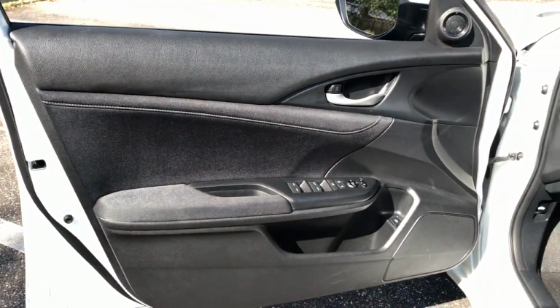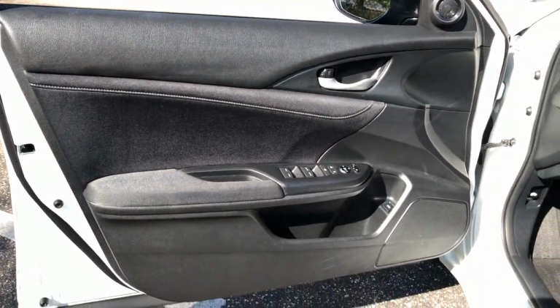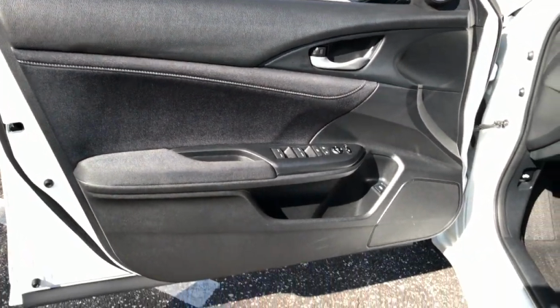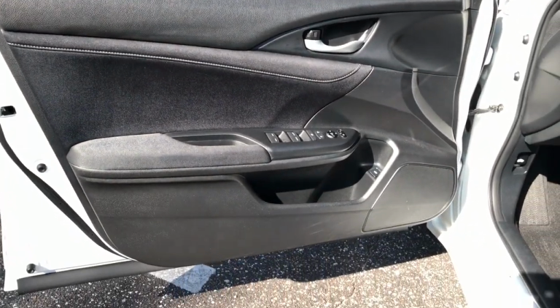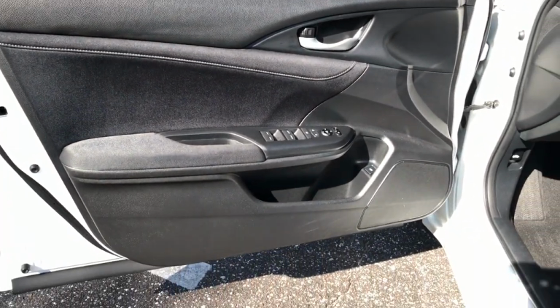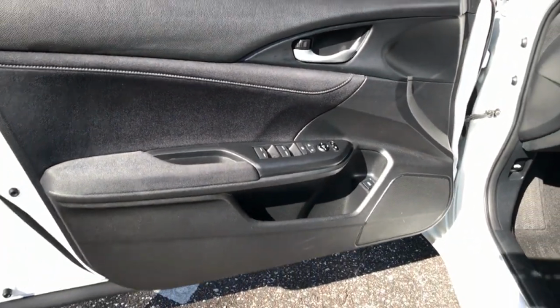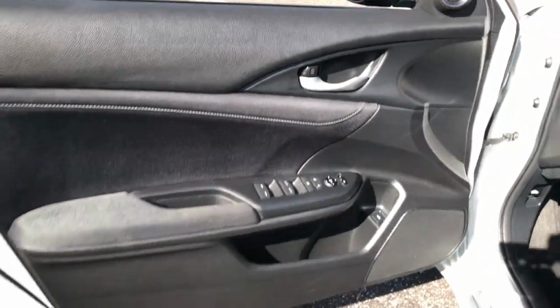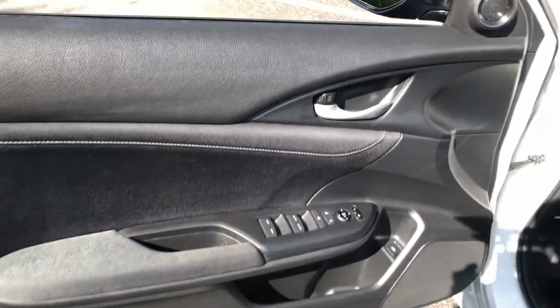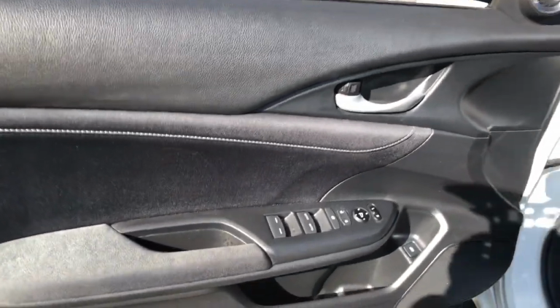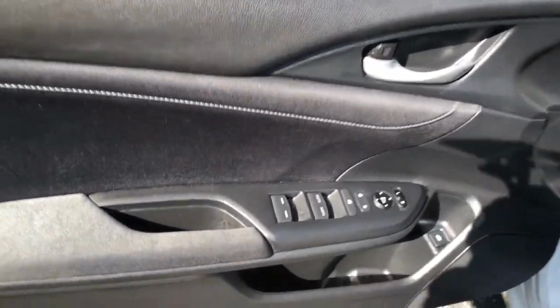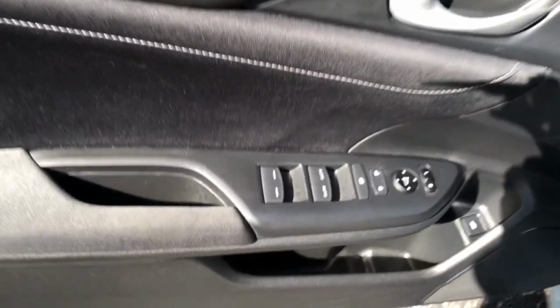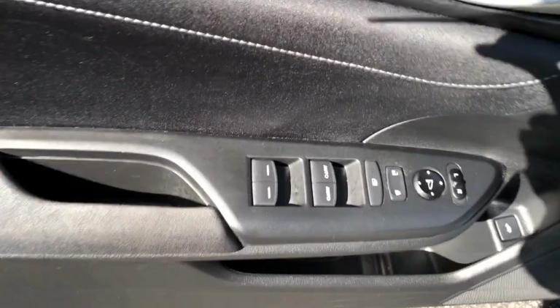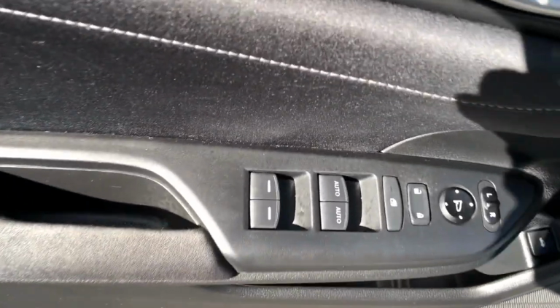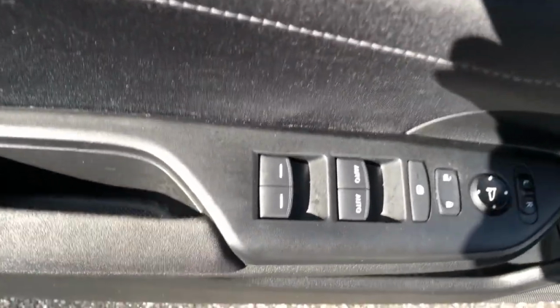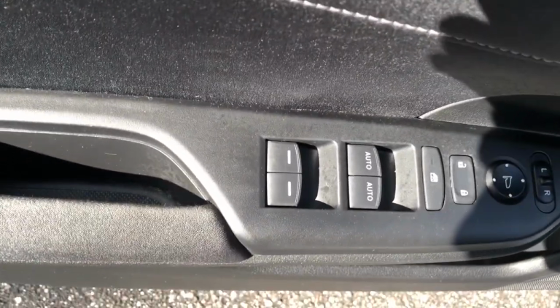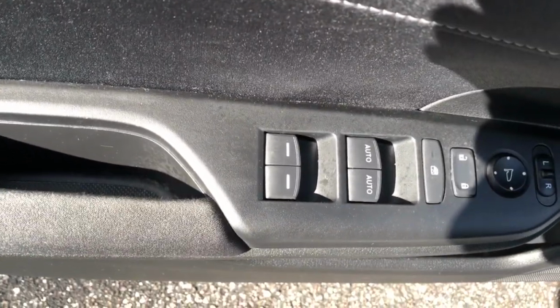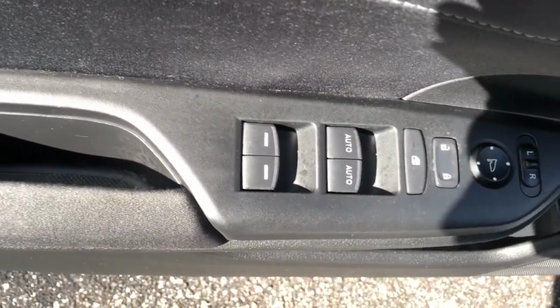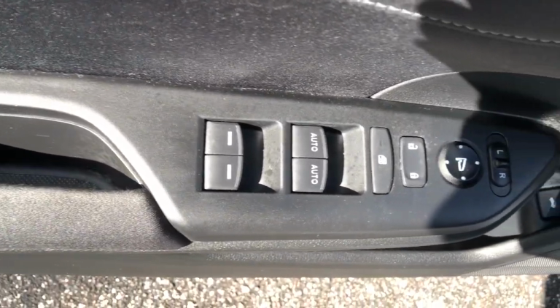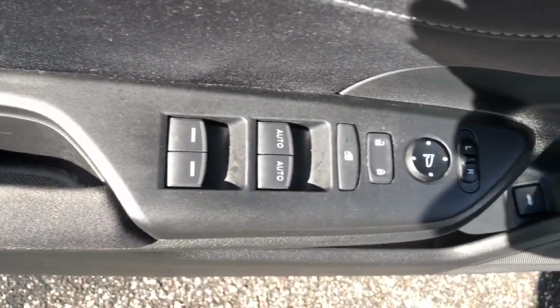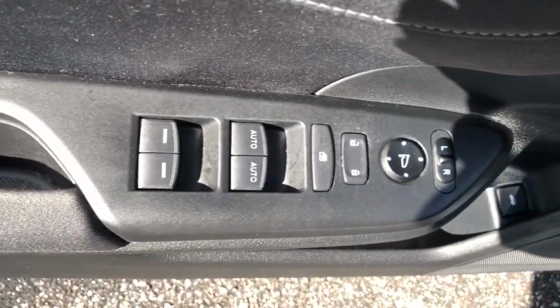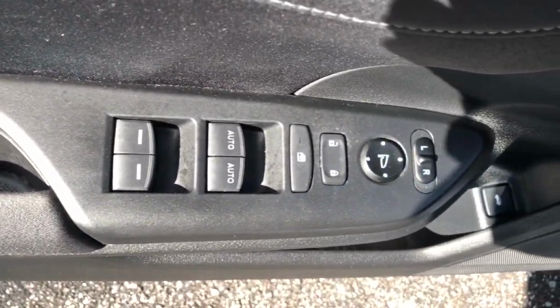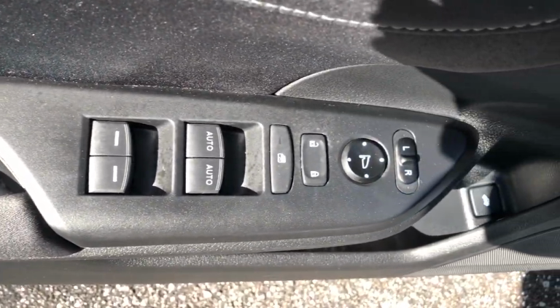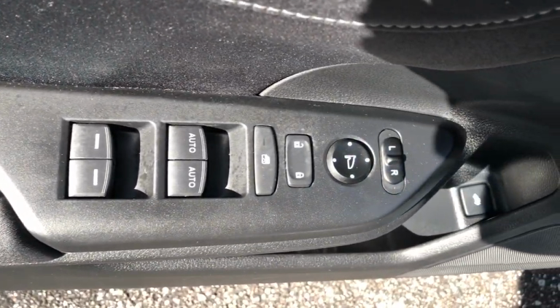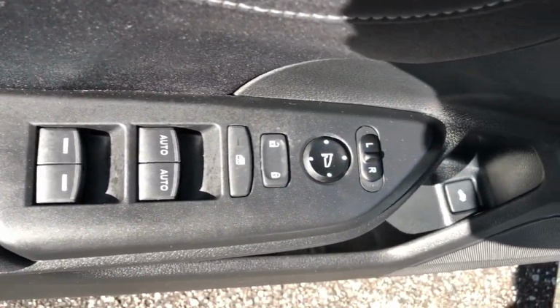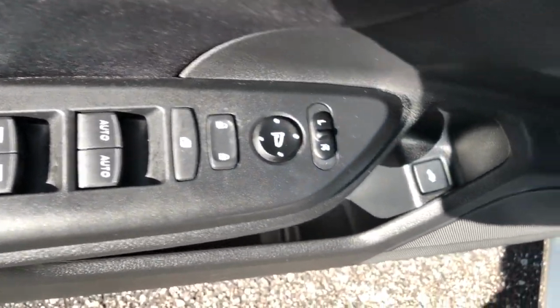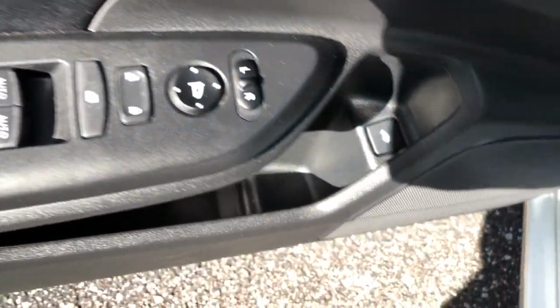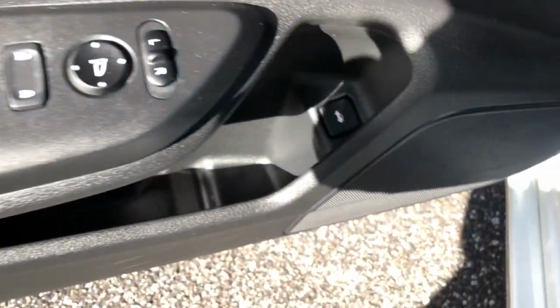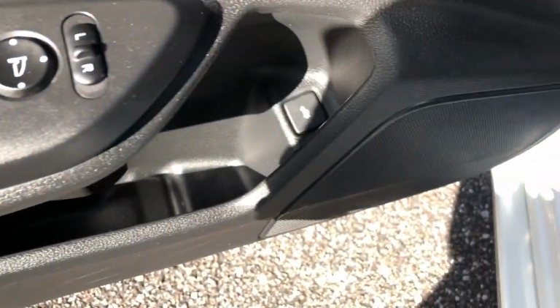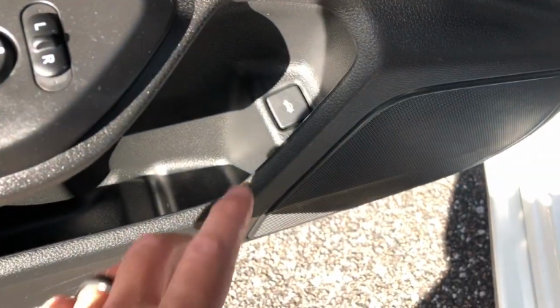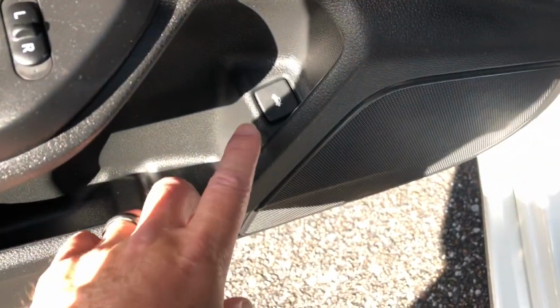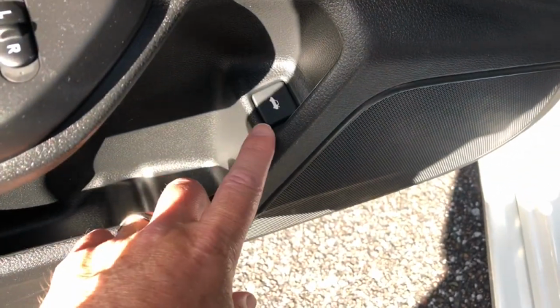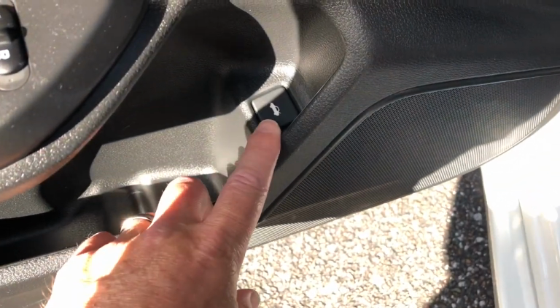You don't have to sacrifice comfort and style to take advantage of hybrid efficiency. Drive the Honda Insight.